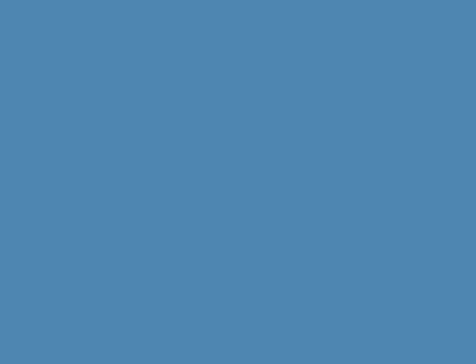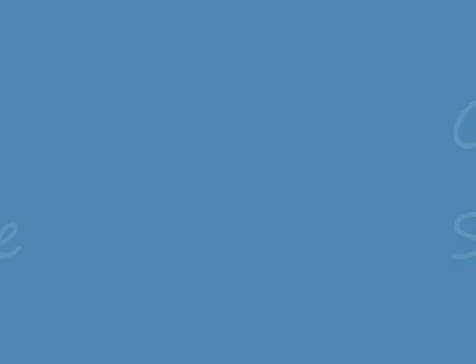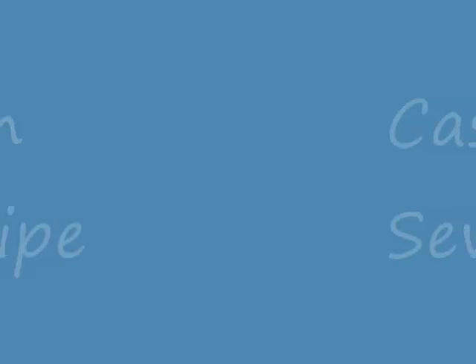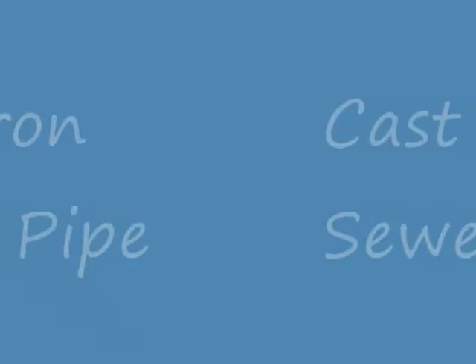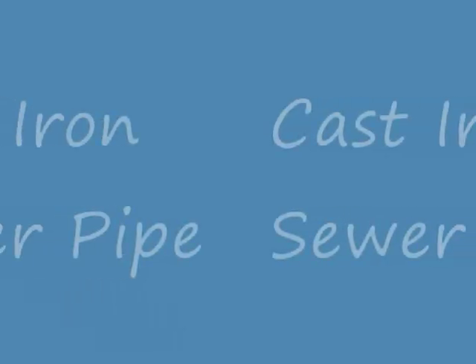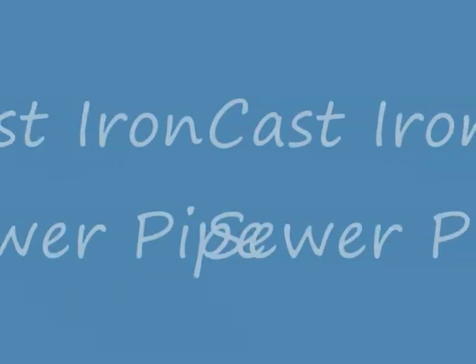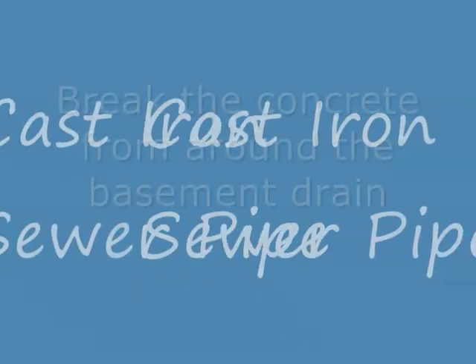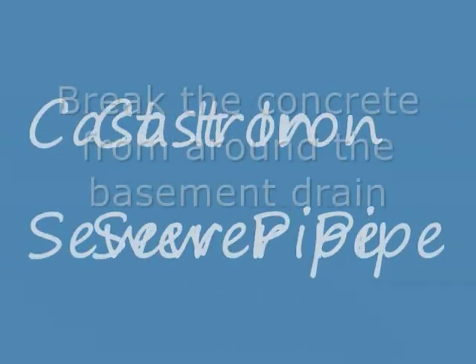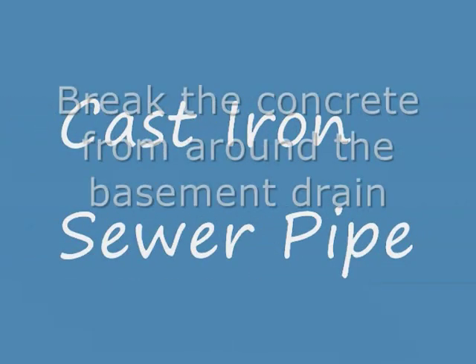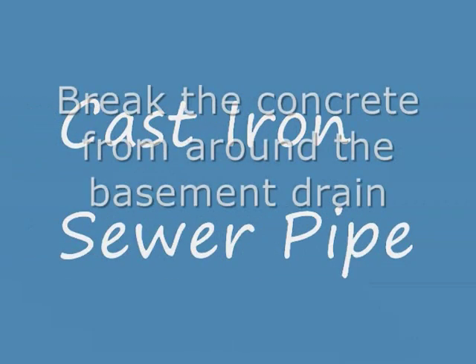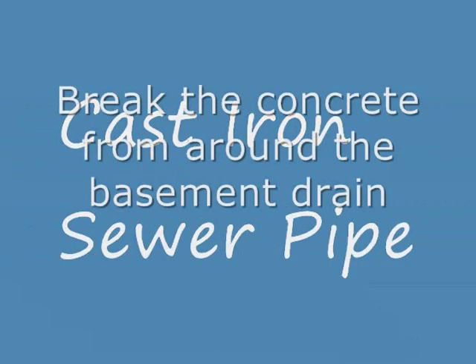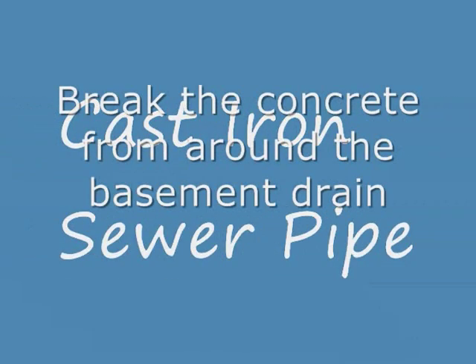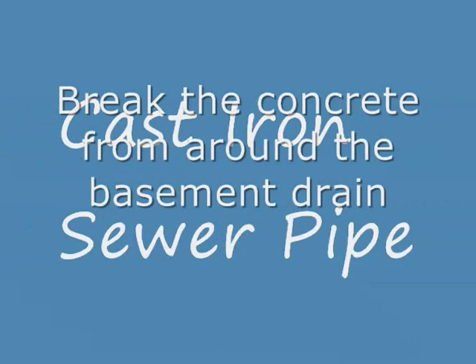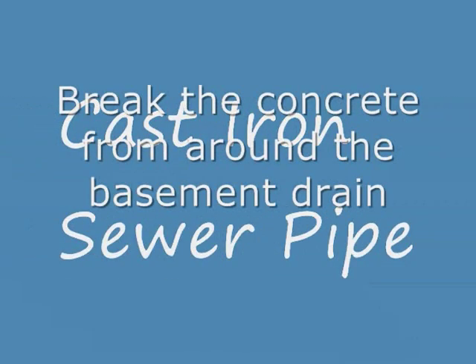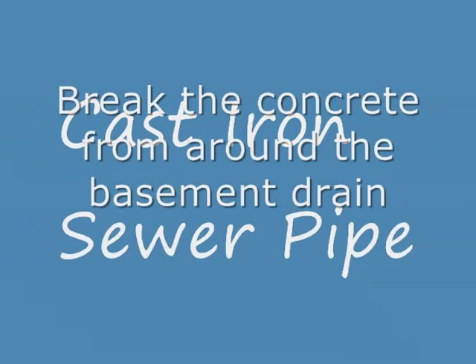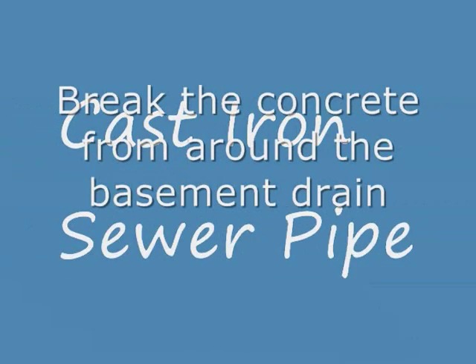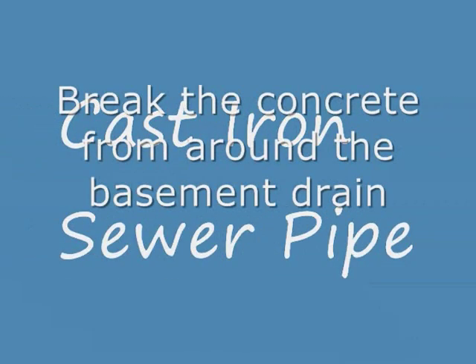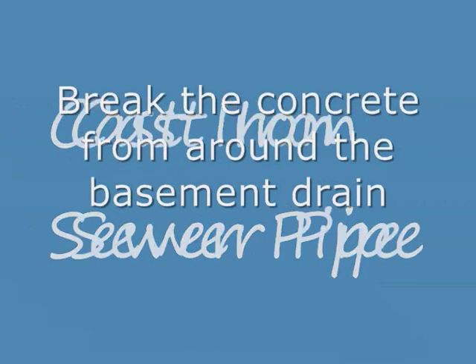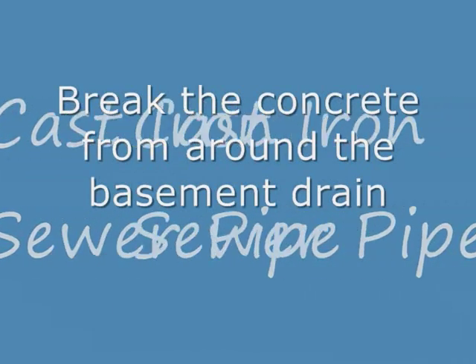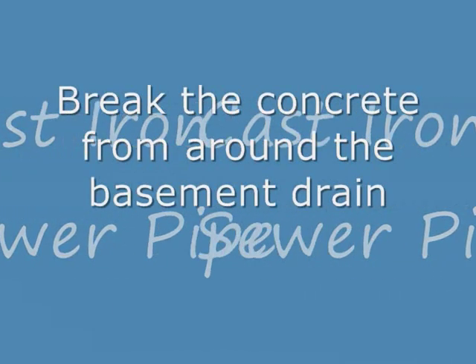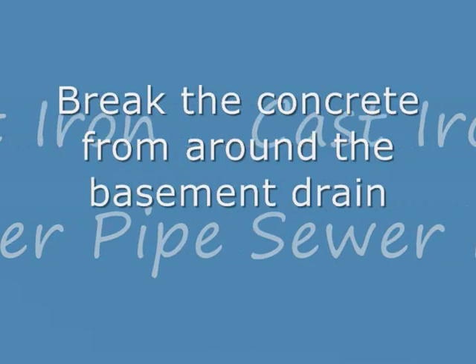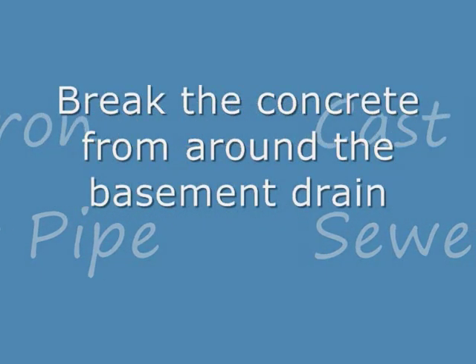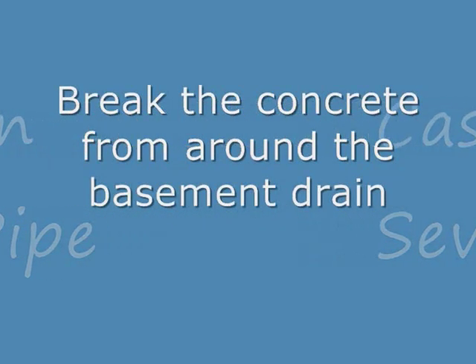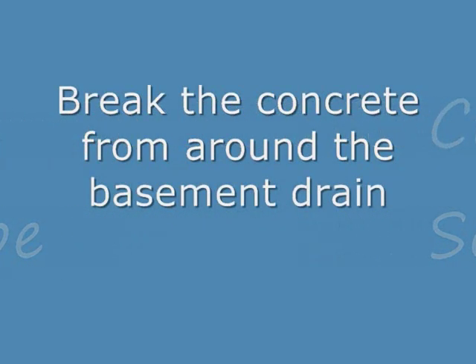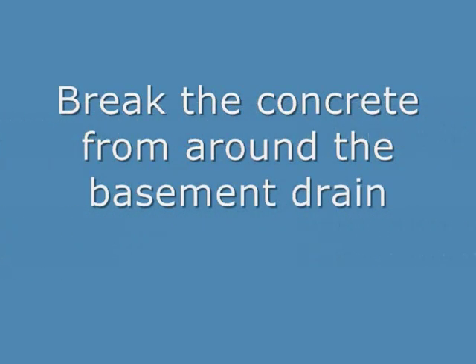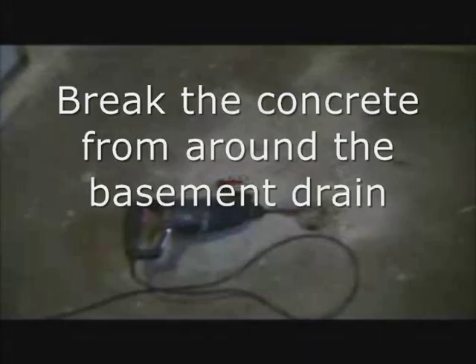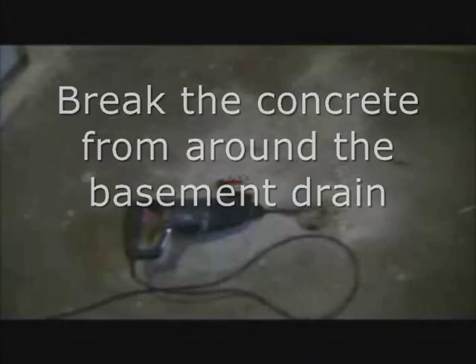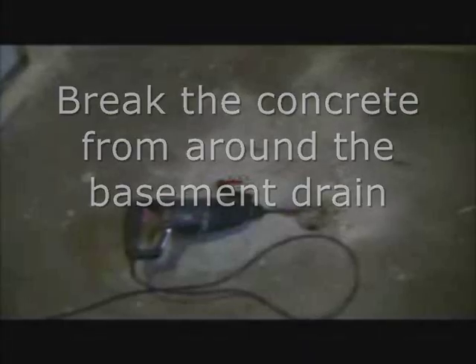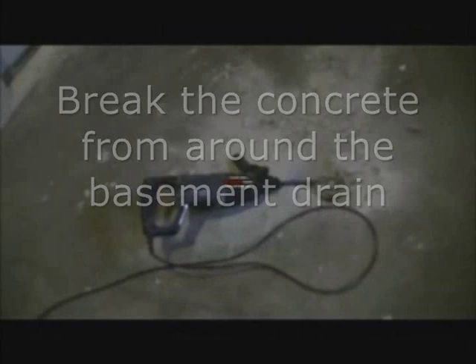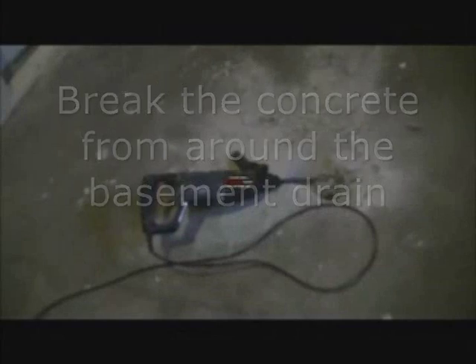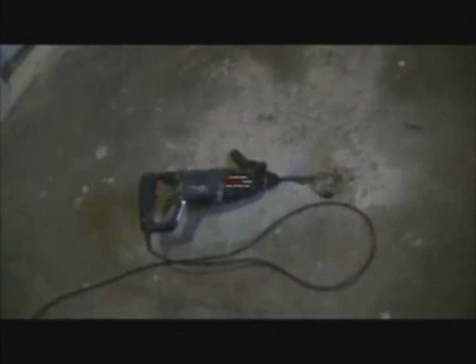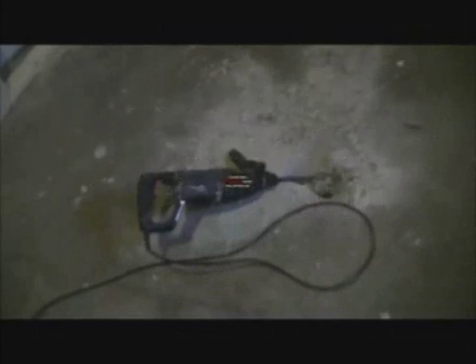In this video, I will explain how to connect plastic pipe to a cast iron sewer pipe.